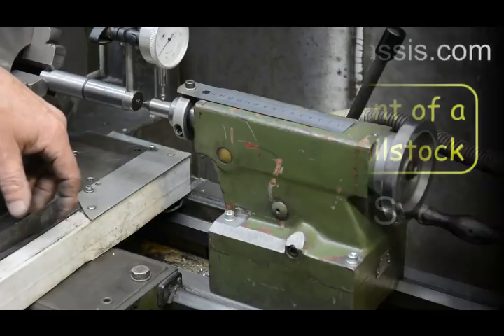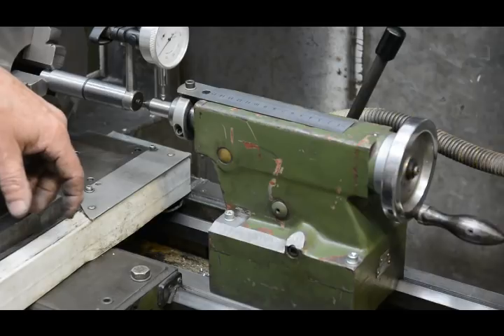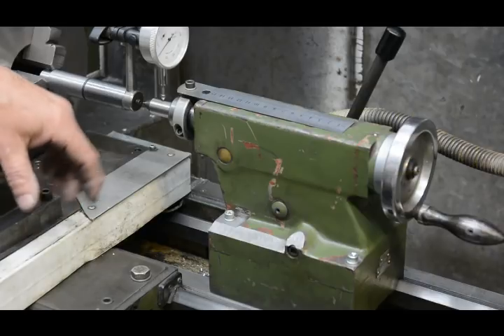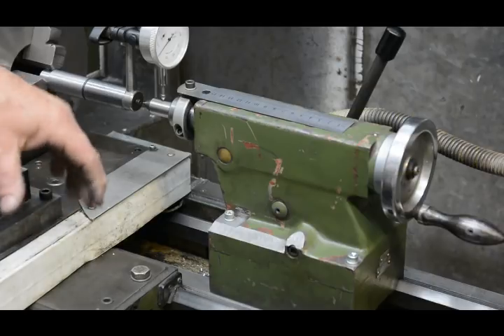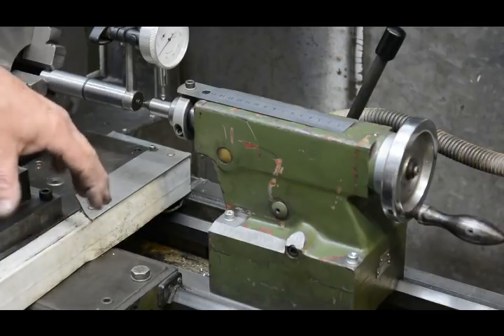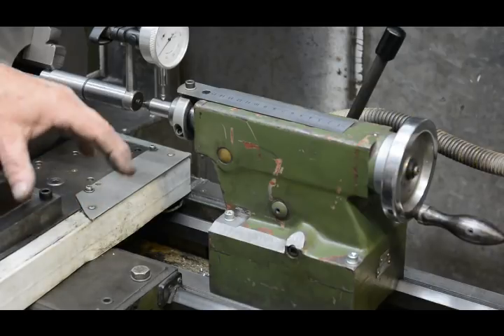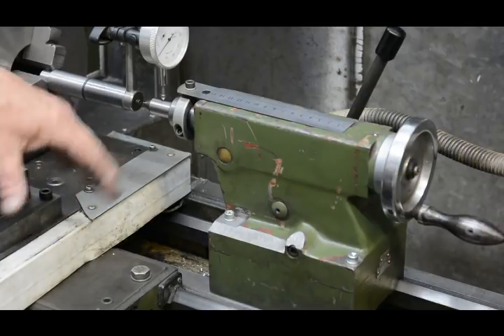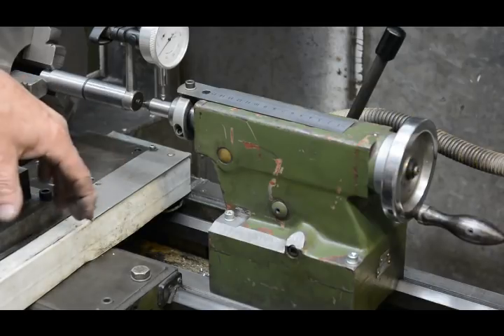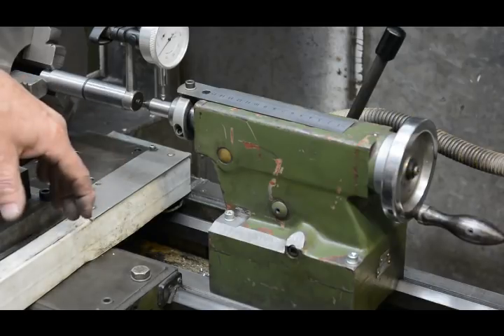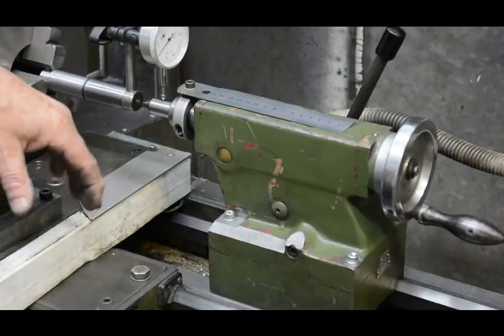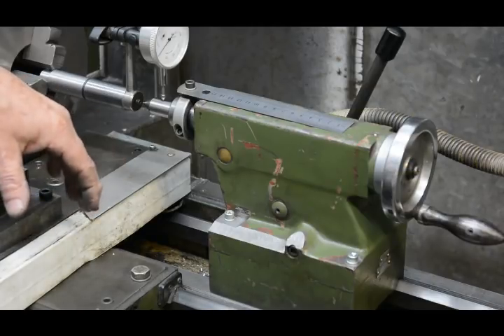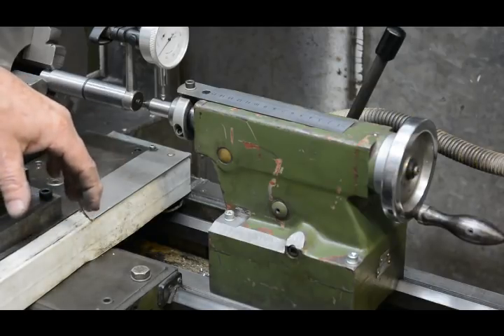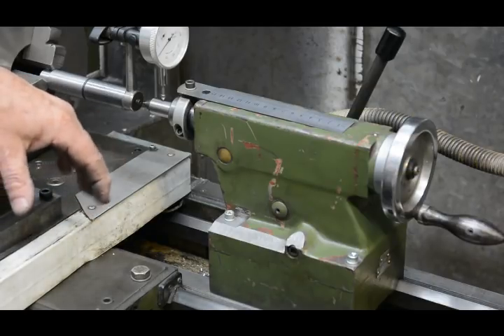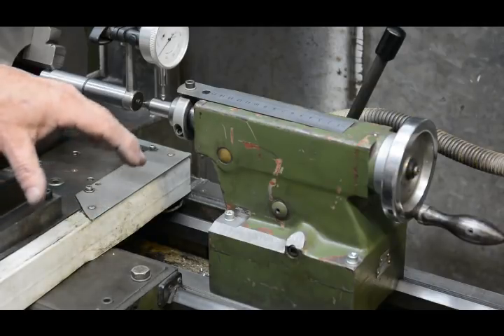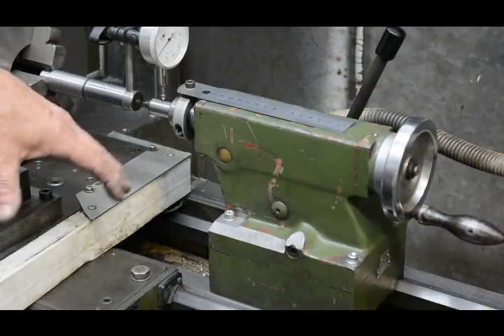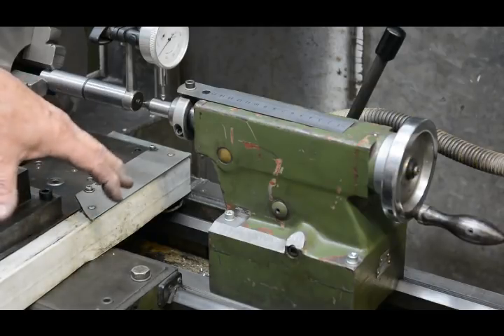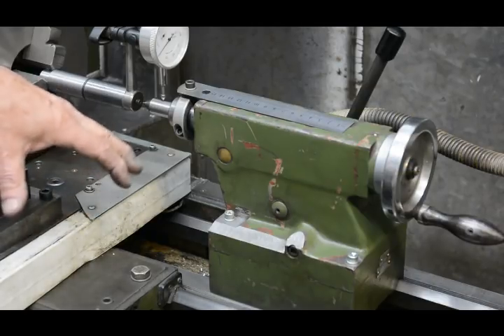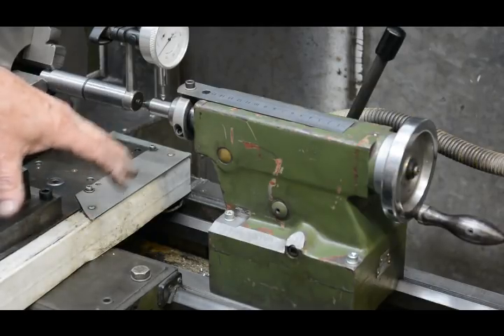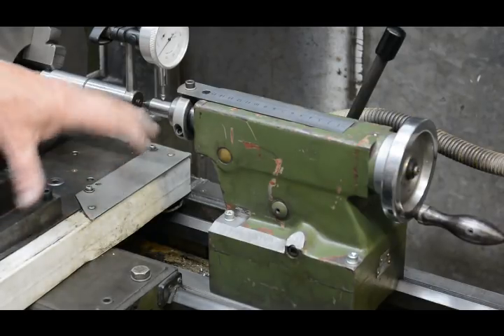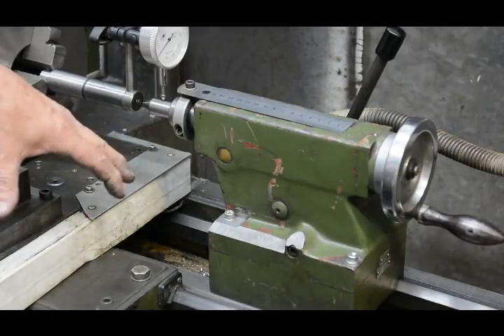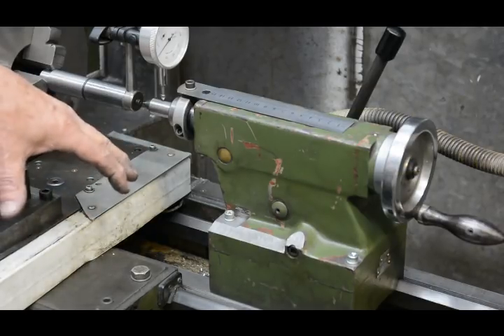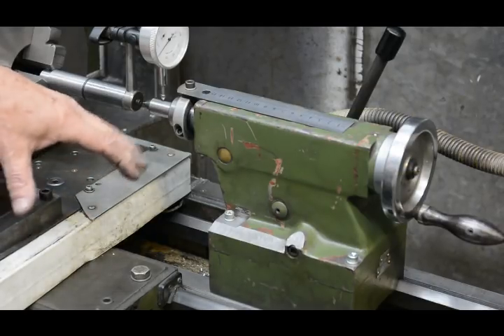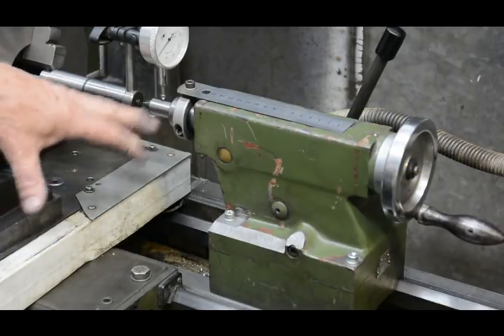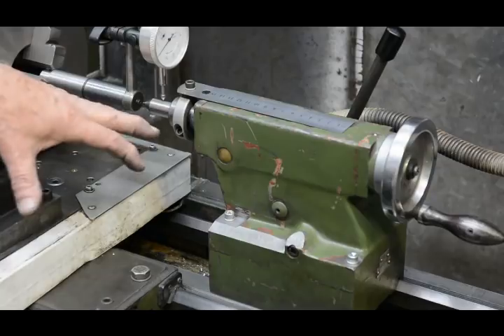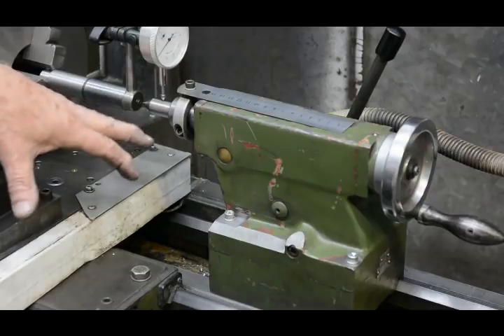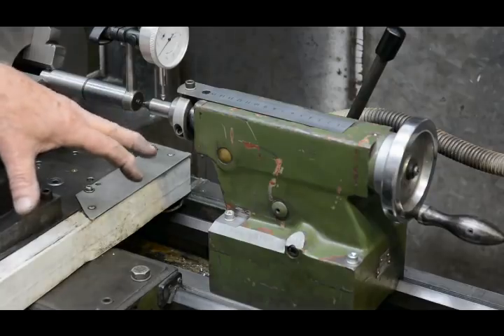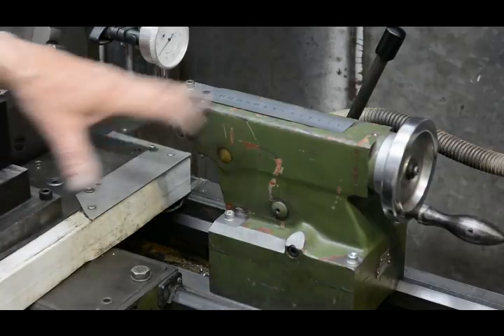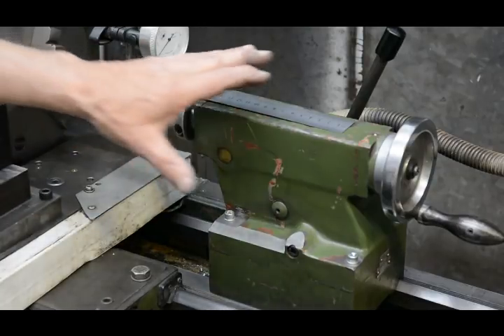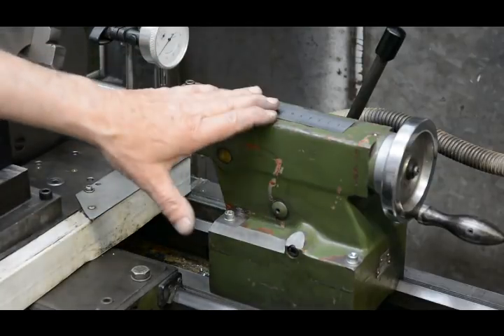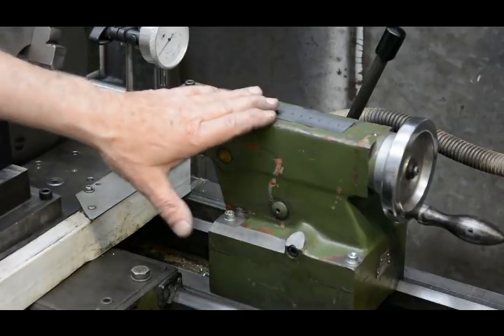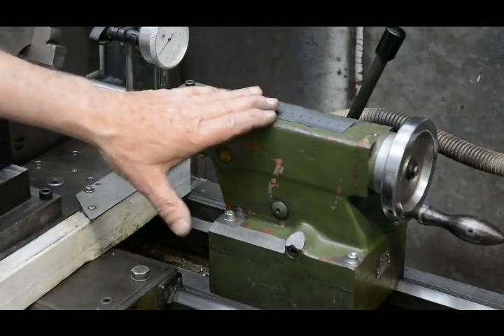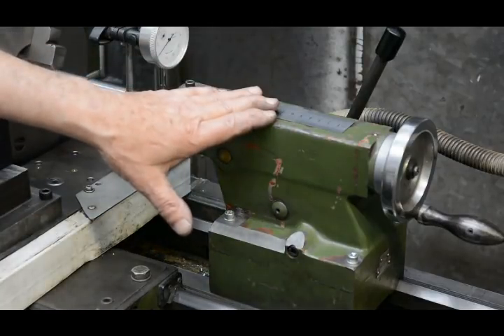Hi, I'm Tony Fould. This video shows how I go about aligning a tailstock.